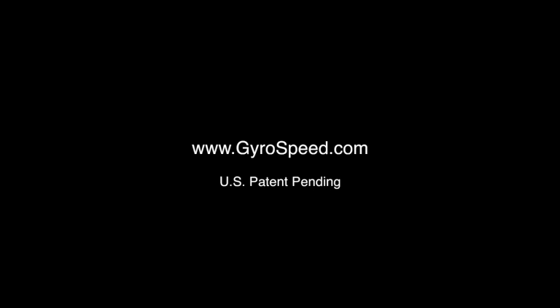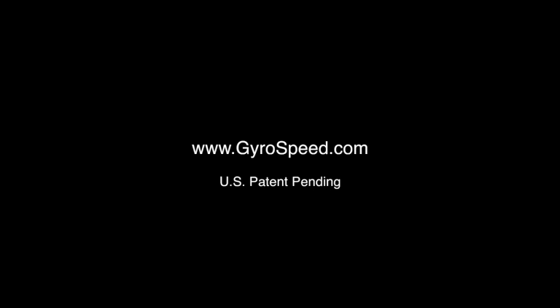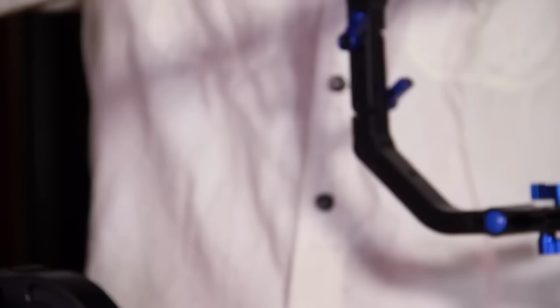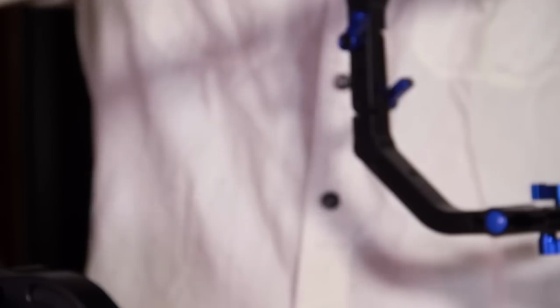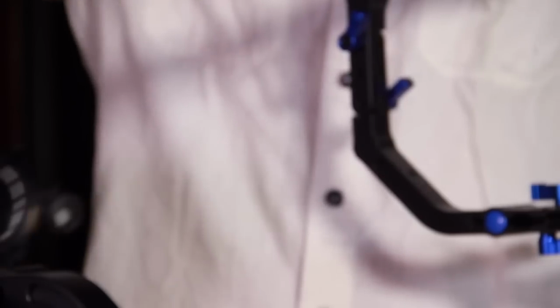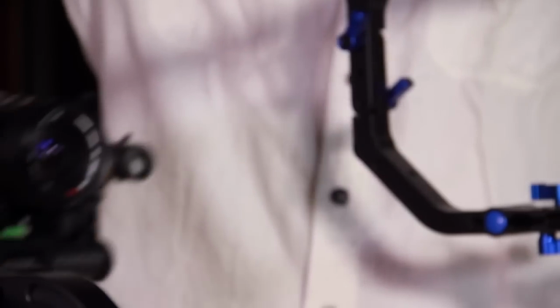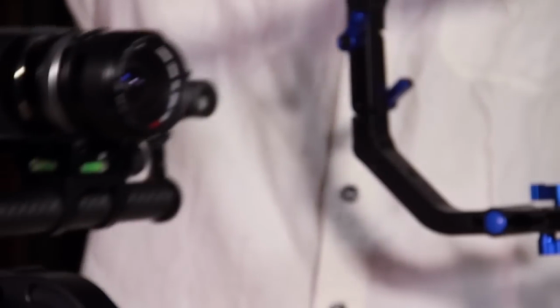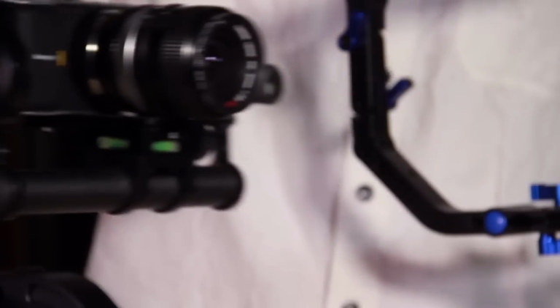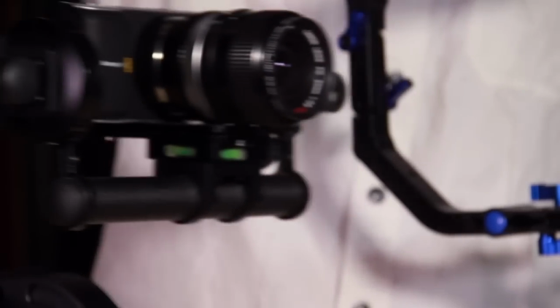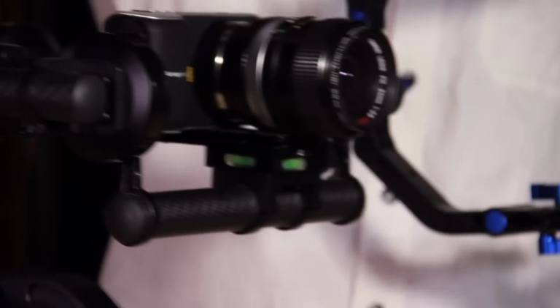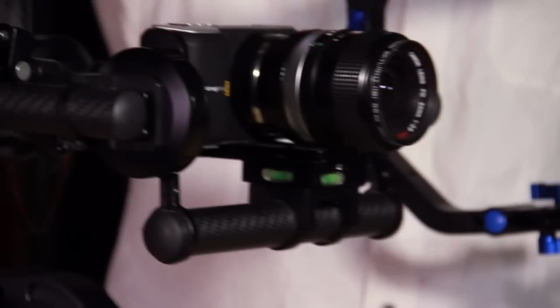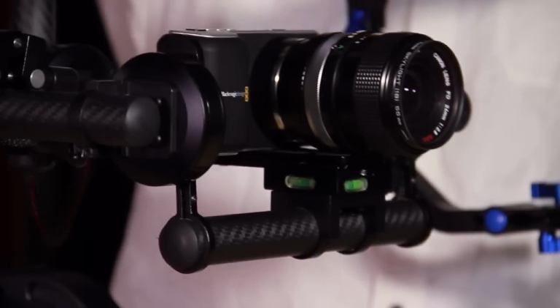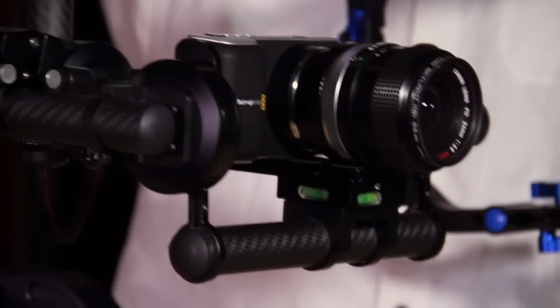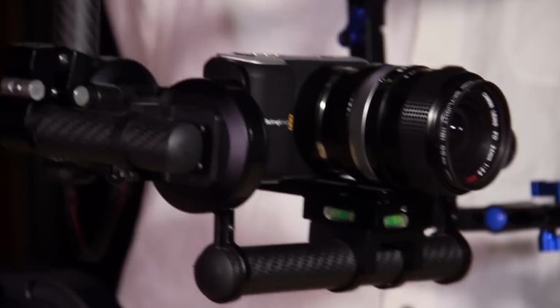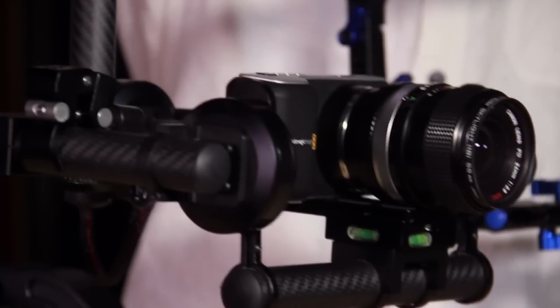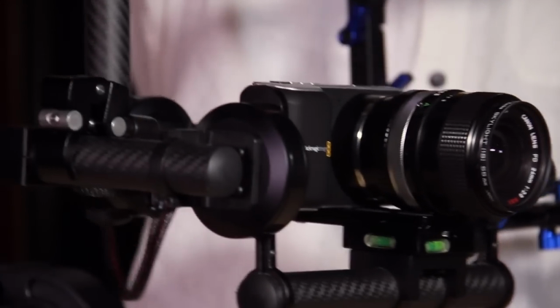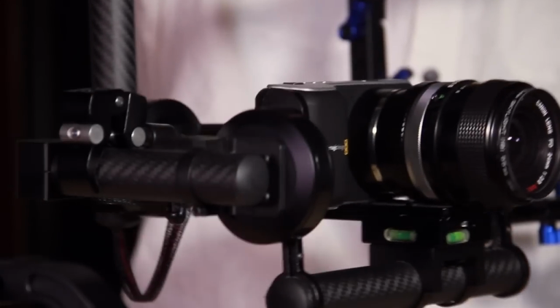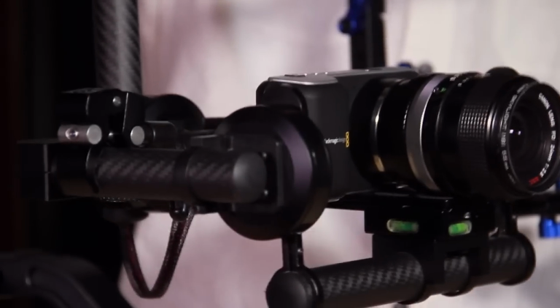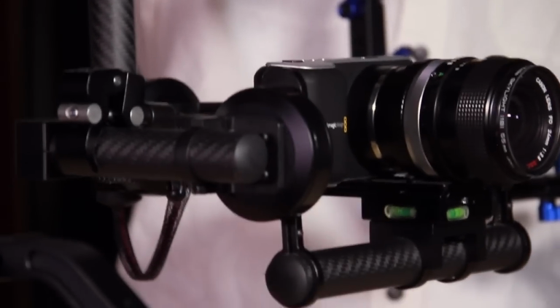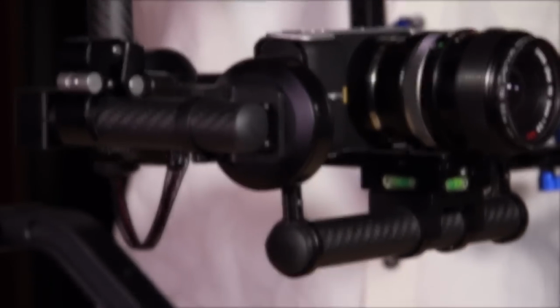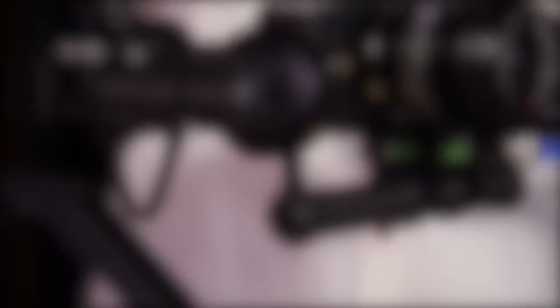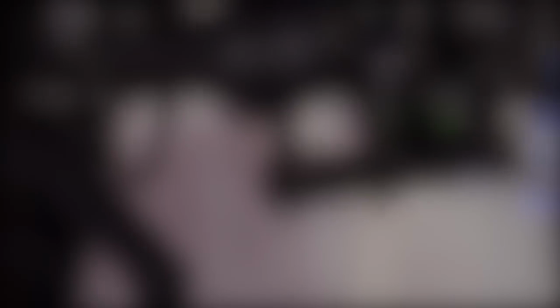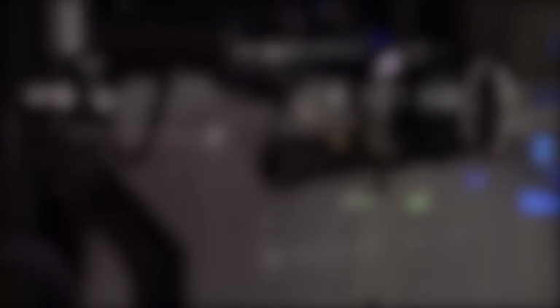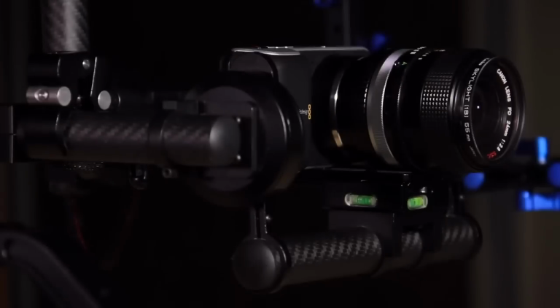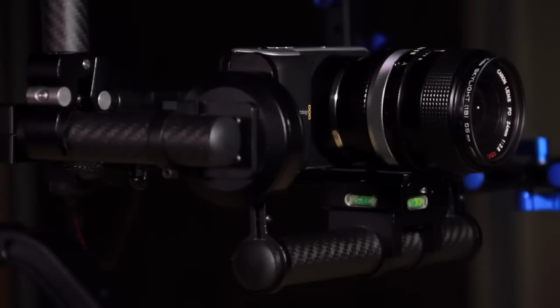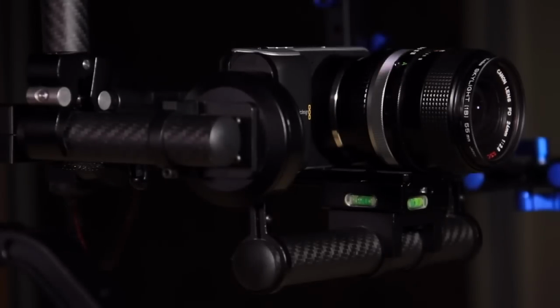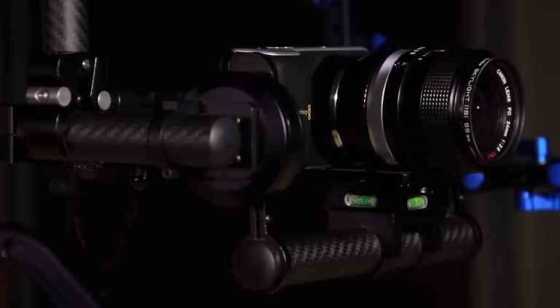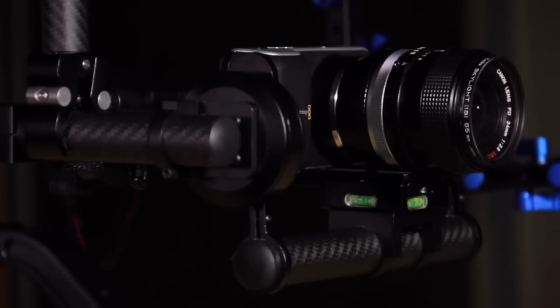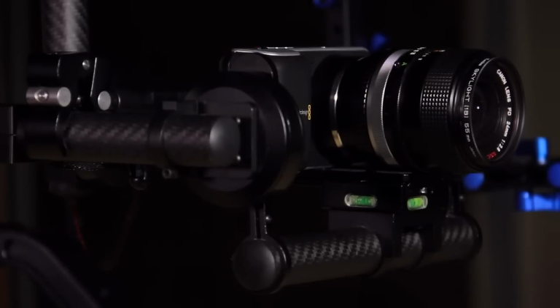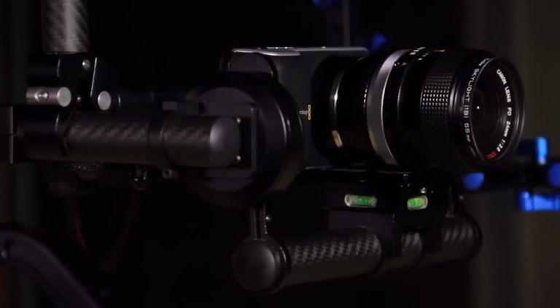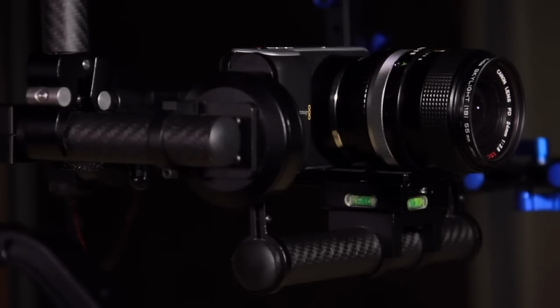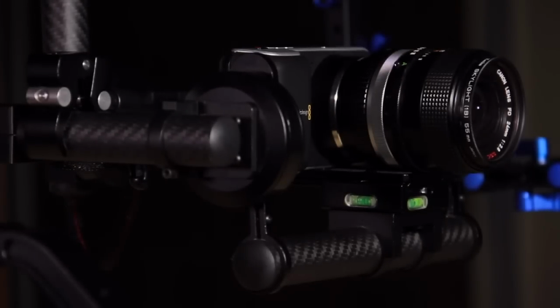The Gyrospeed for the Pocket Blackmagic Camera. Gyrospeed Overview.